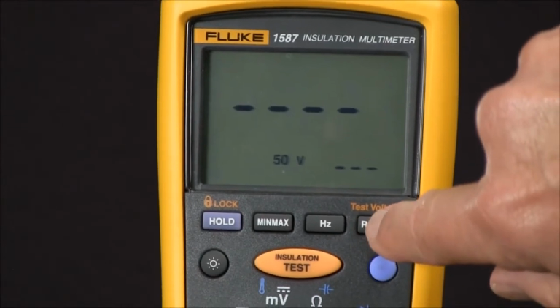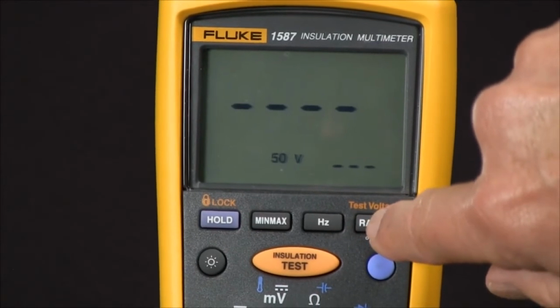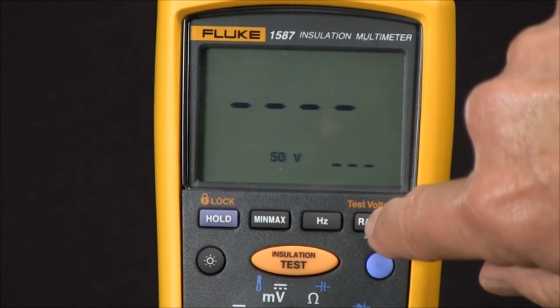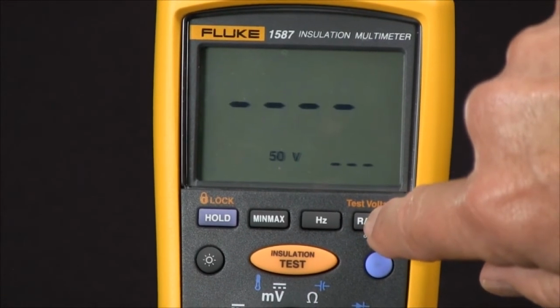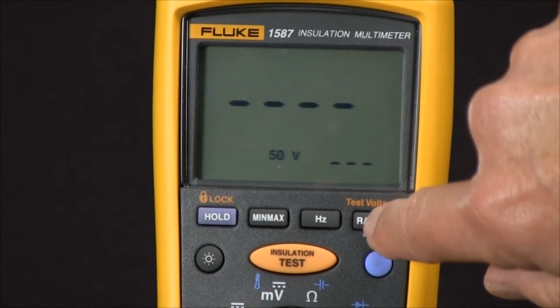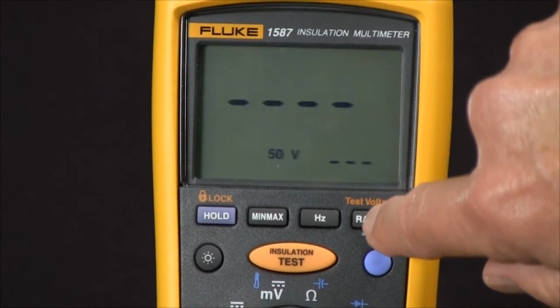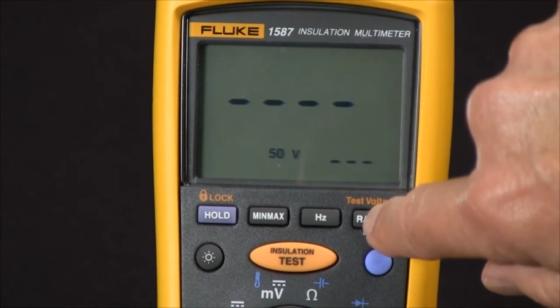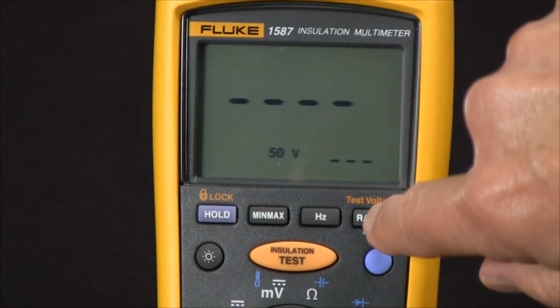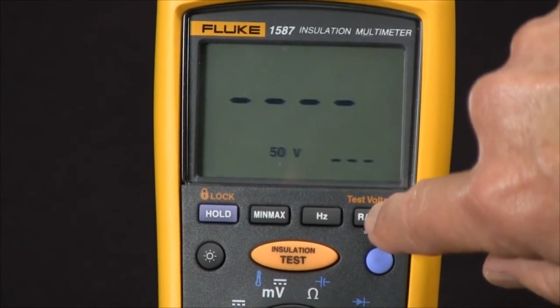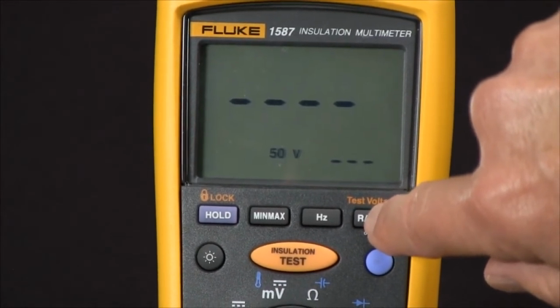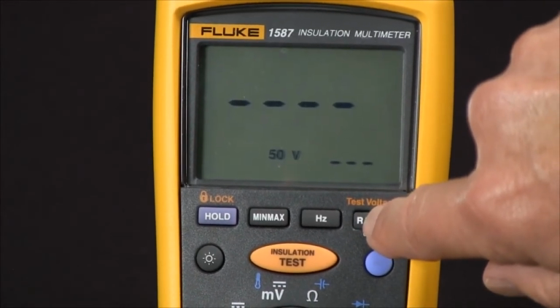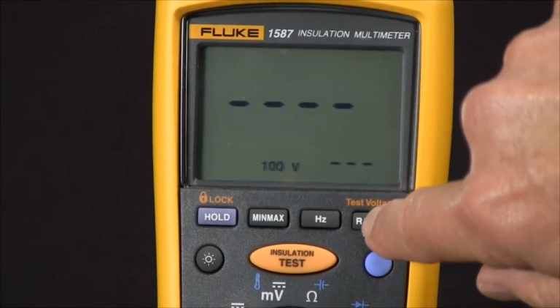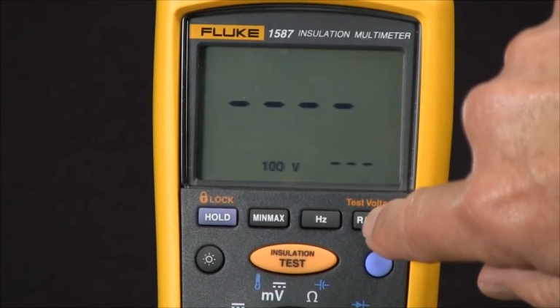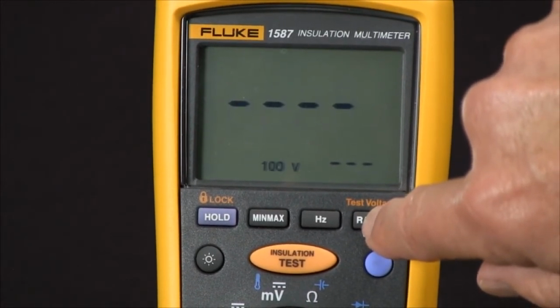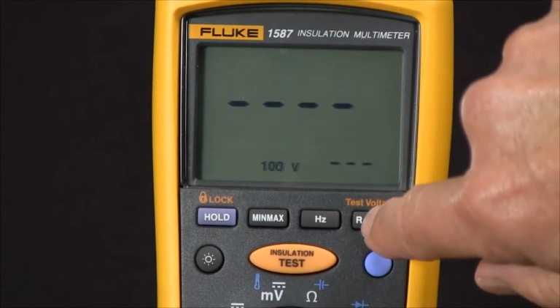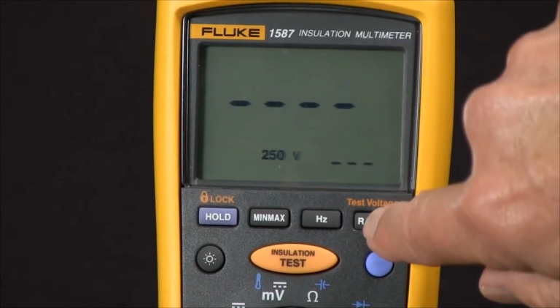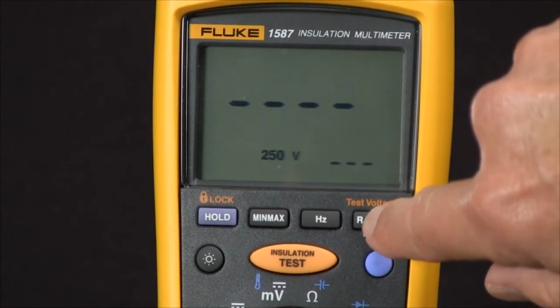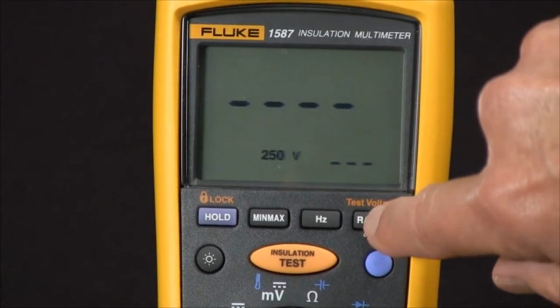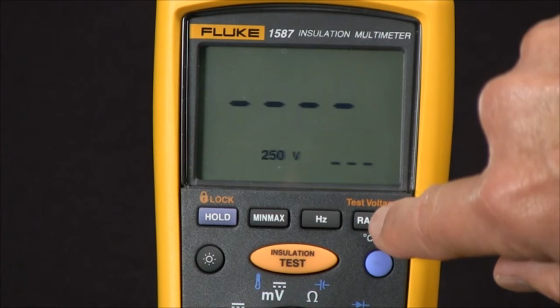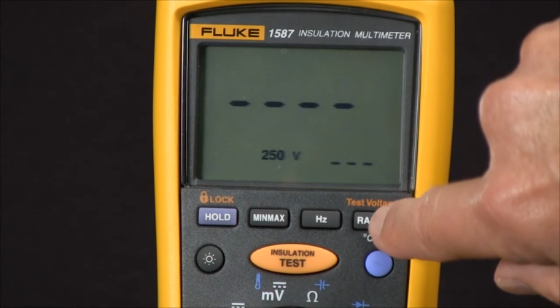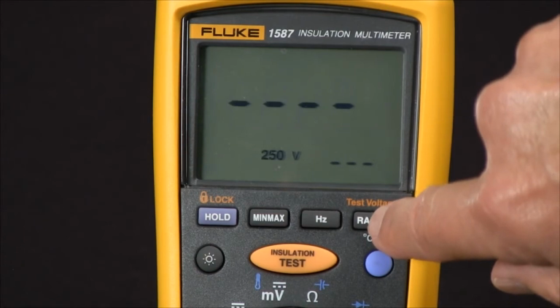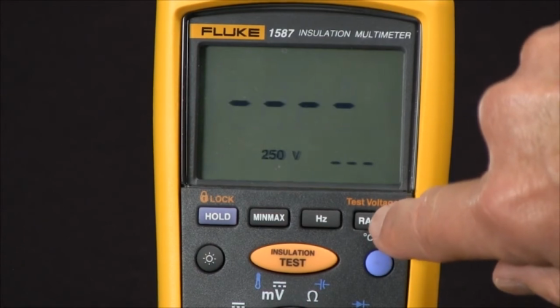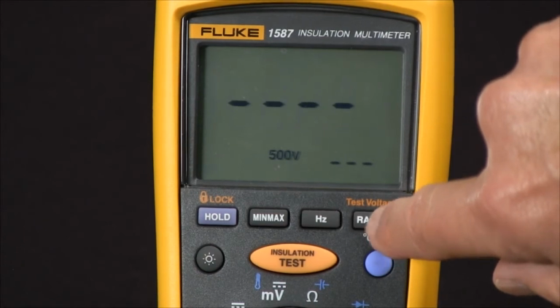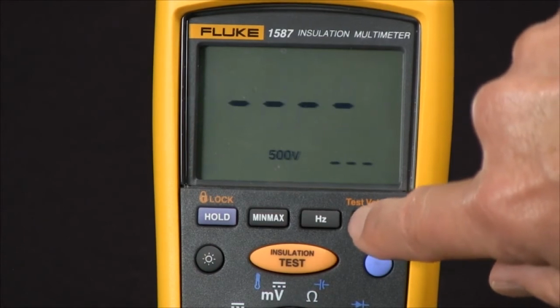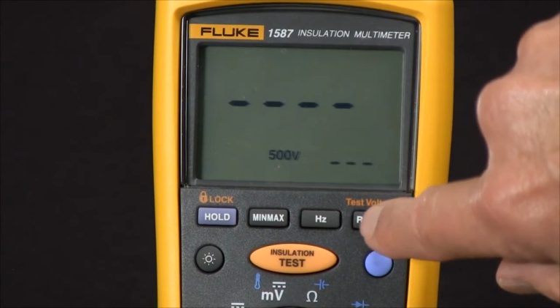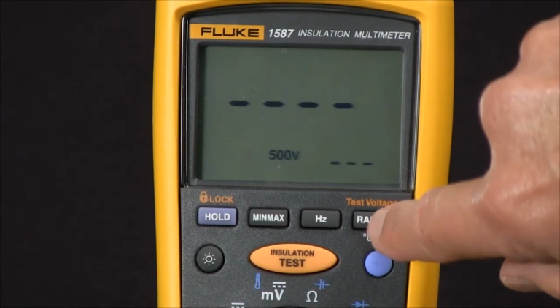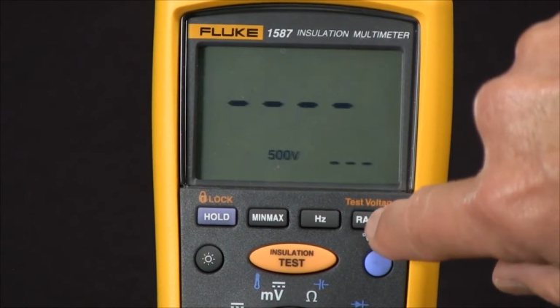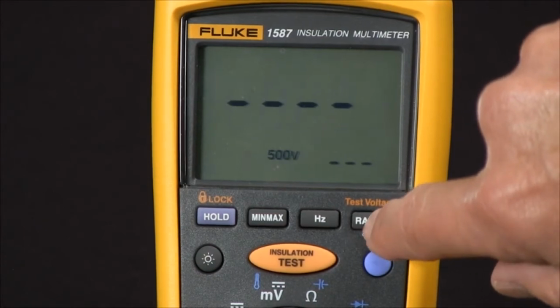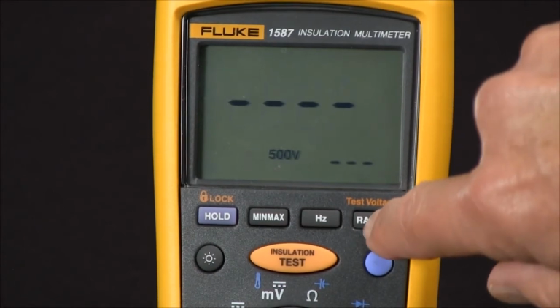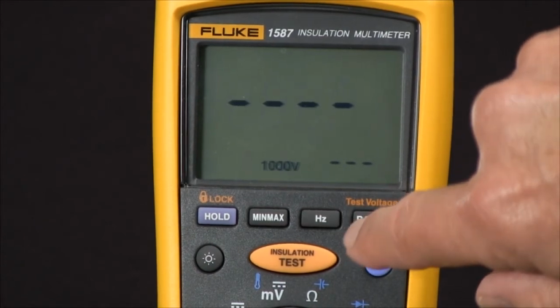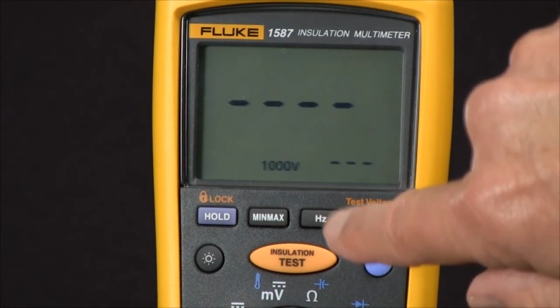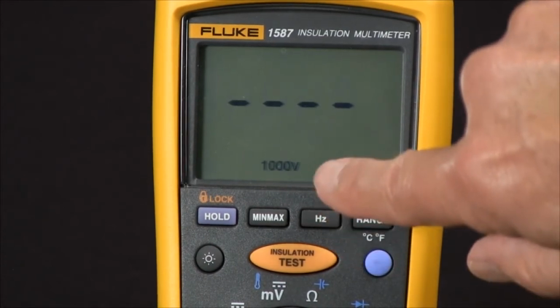Every time we push it we rotate through 50 volts, 100 volts, 250 volts, 500 volts, and a thousand volts.